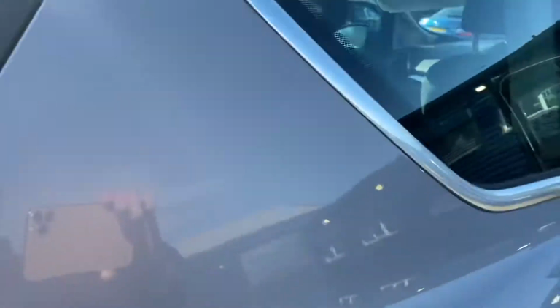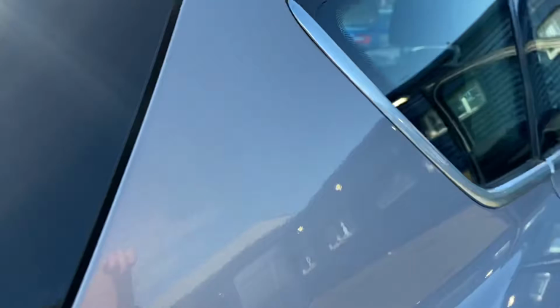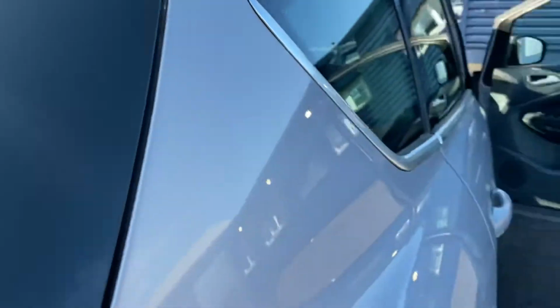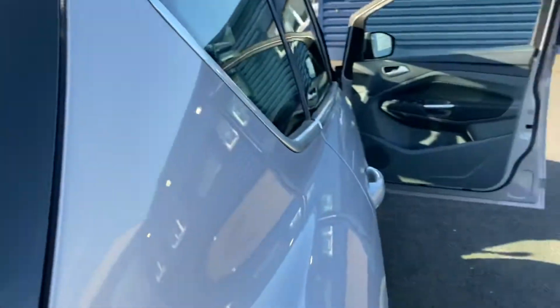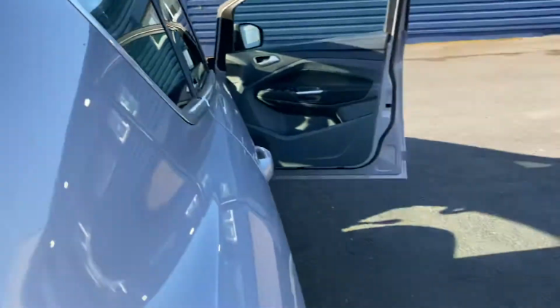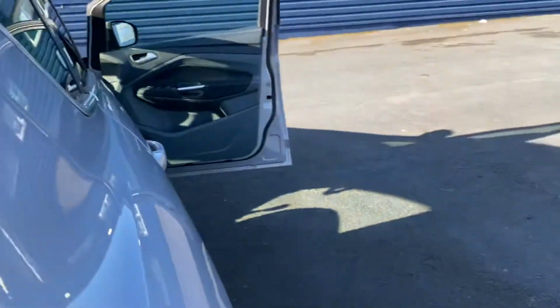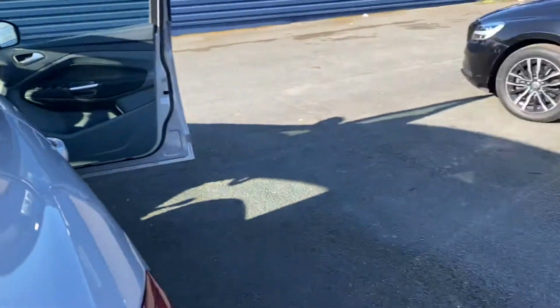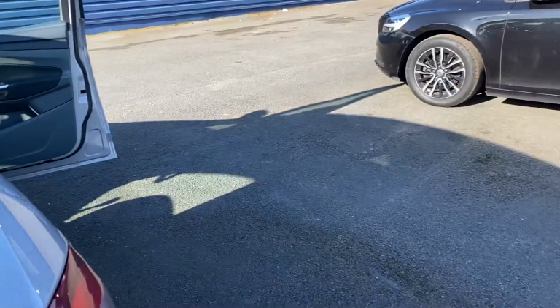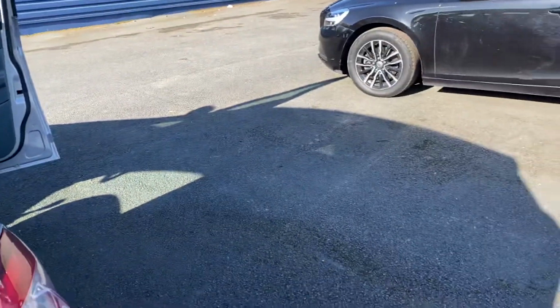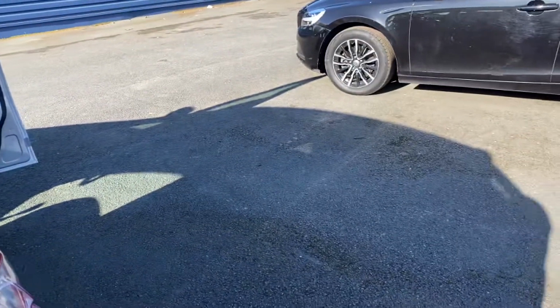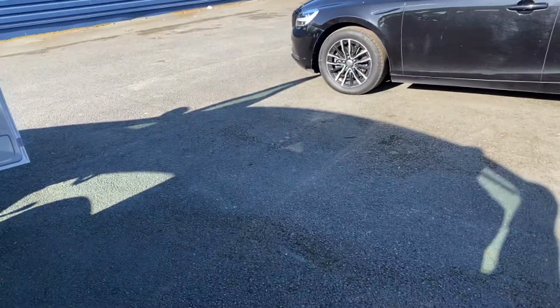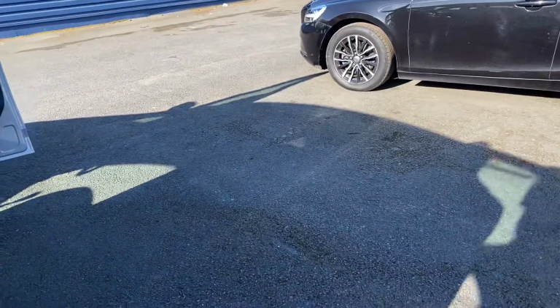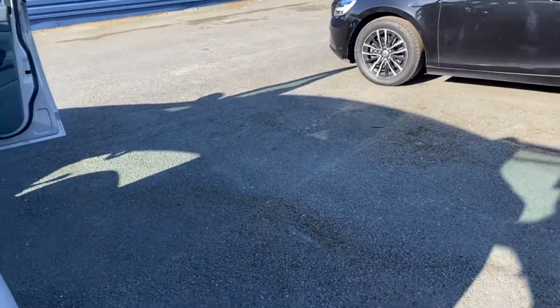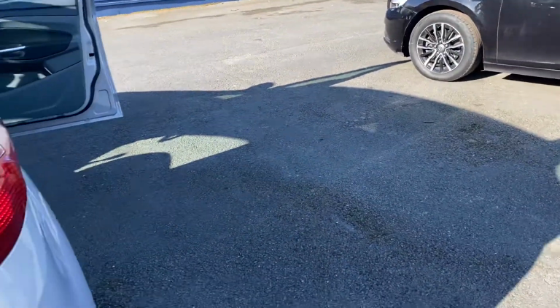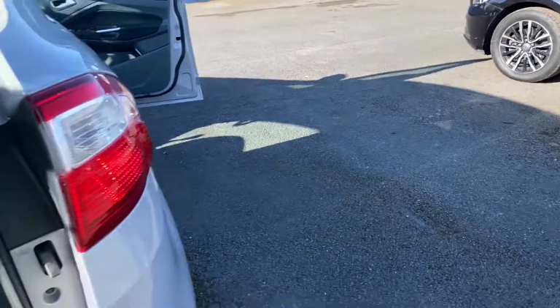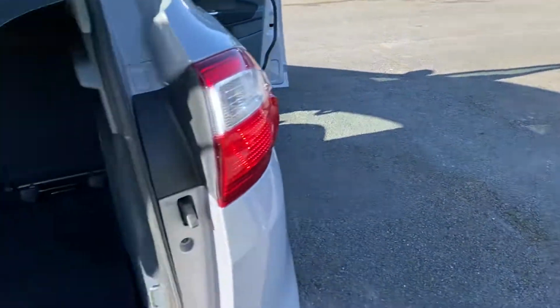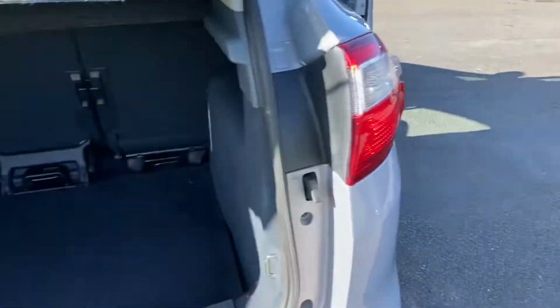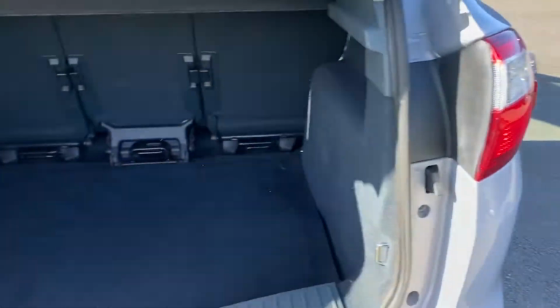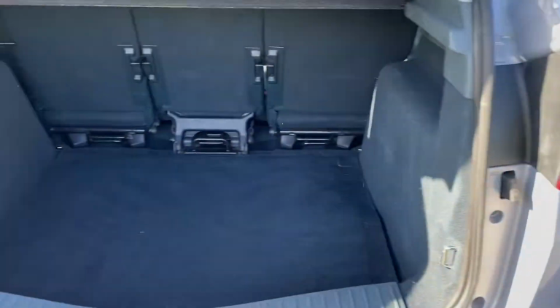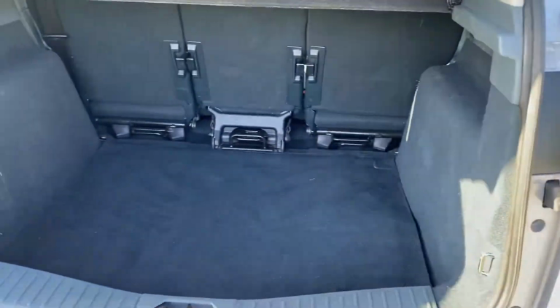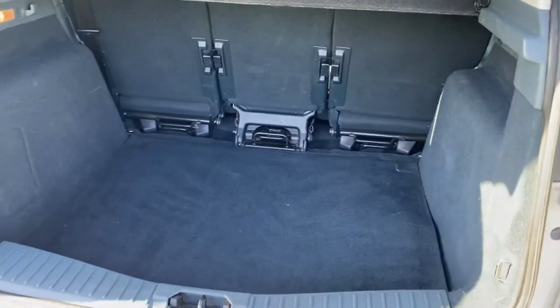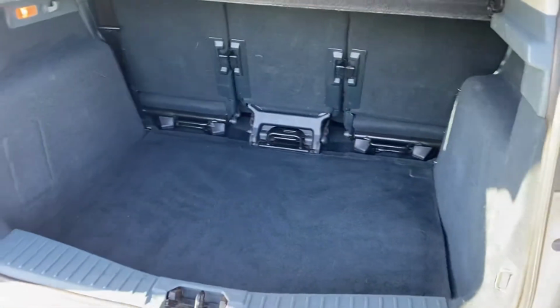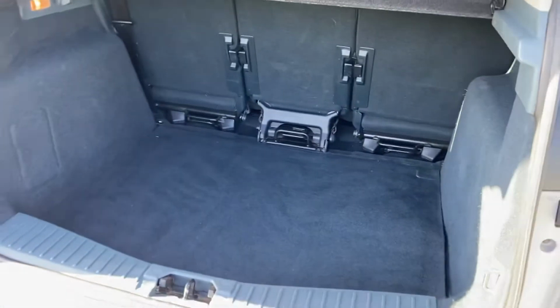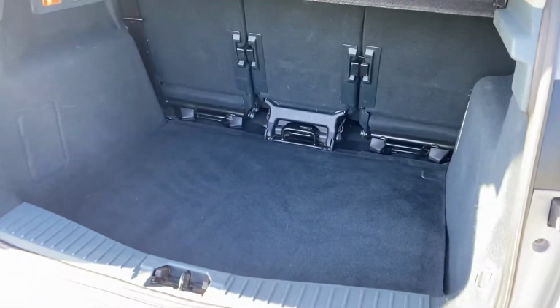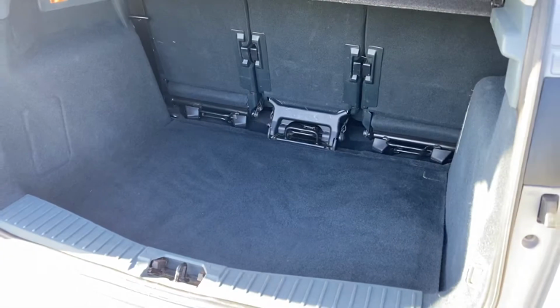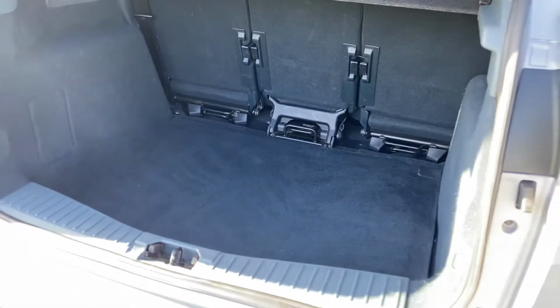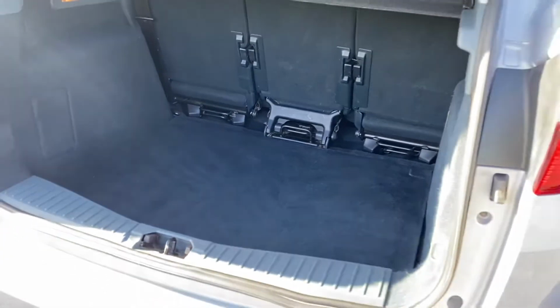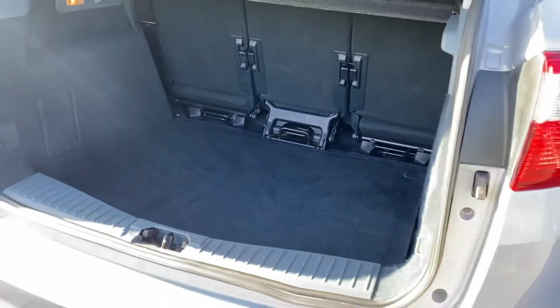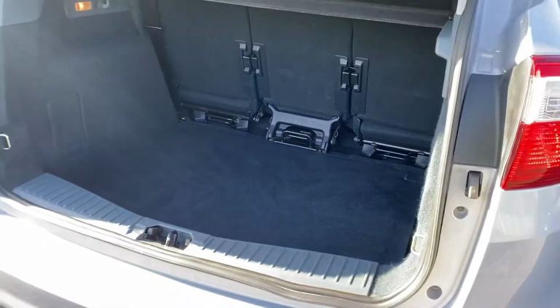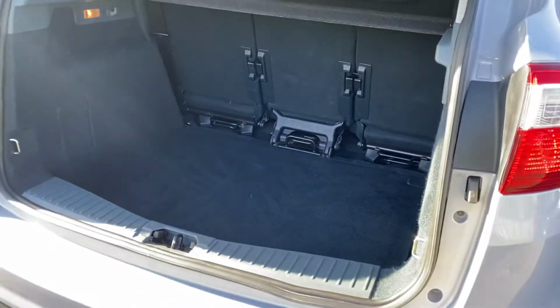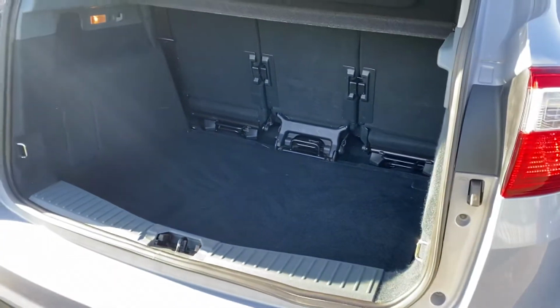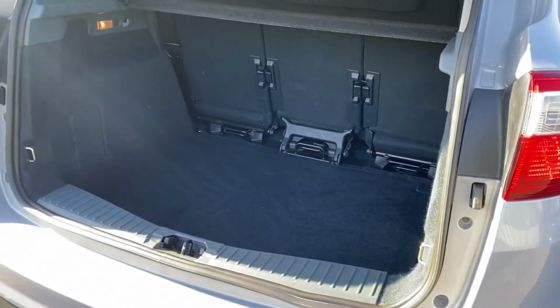Great size of these cars as well — really good space in them.